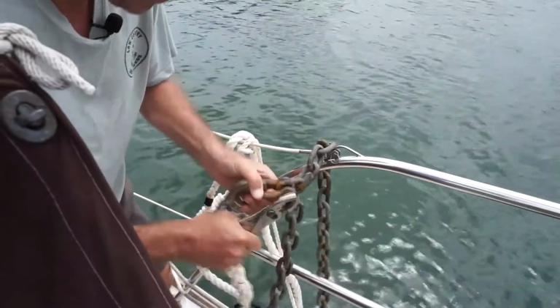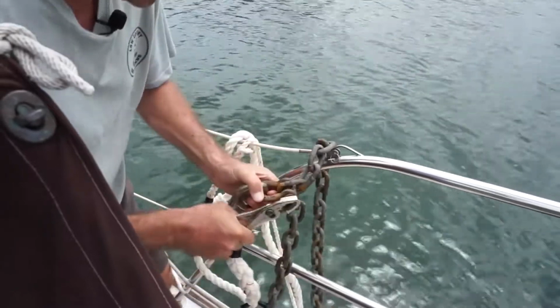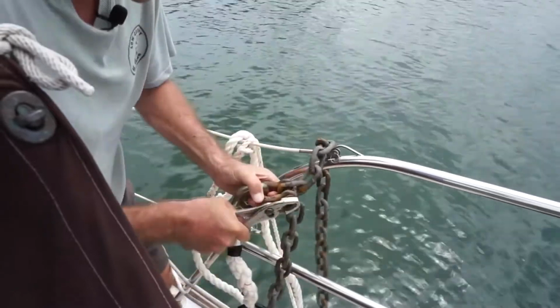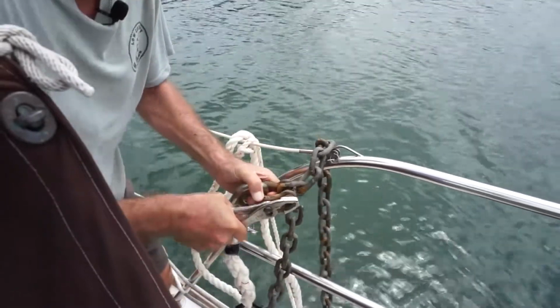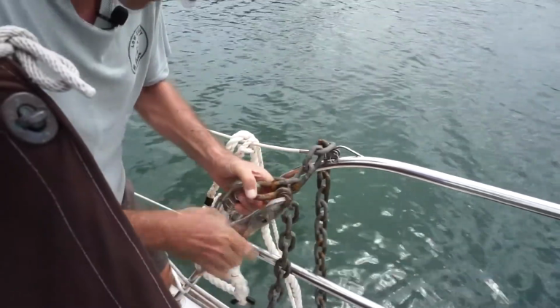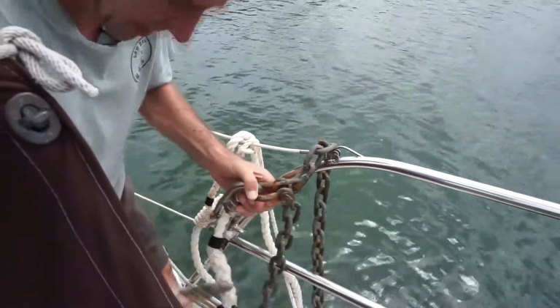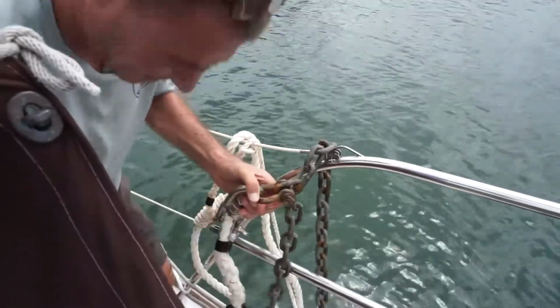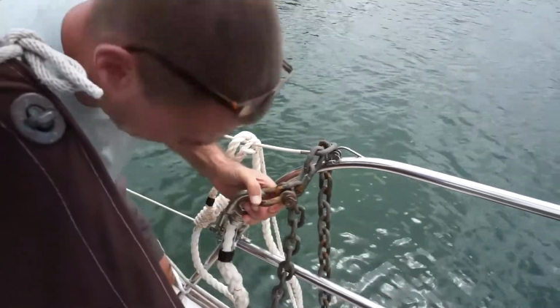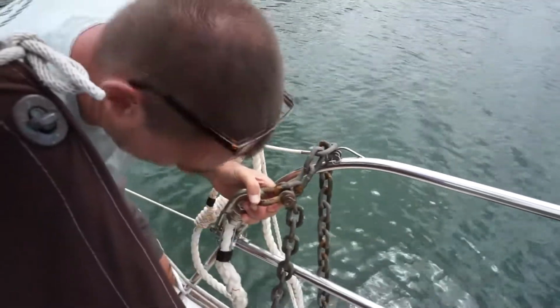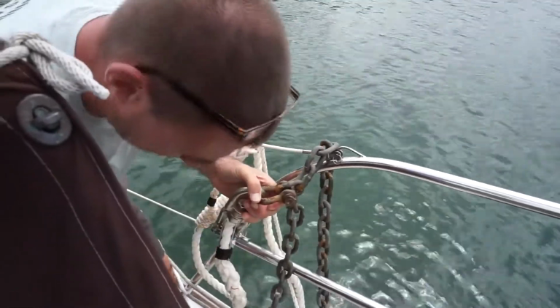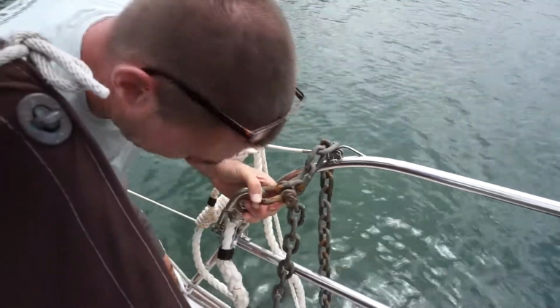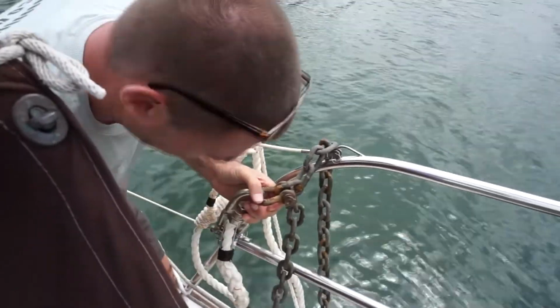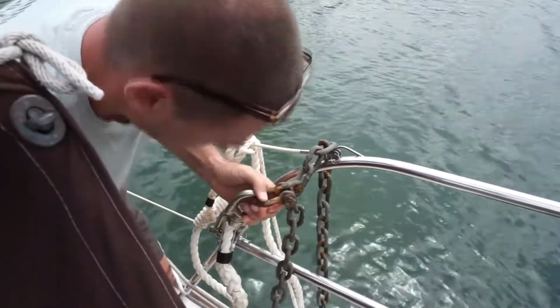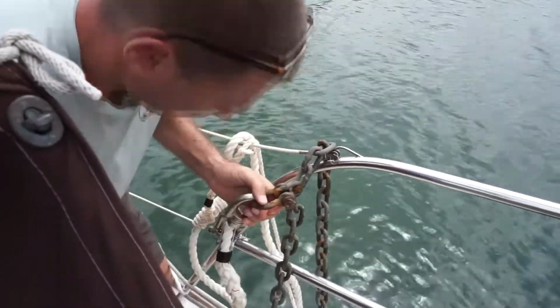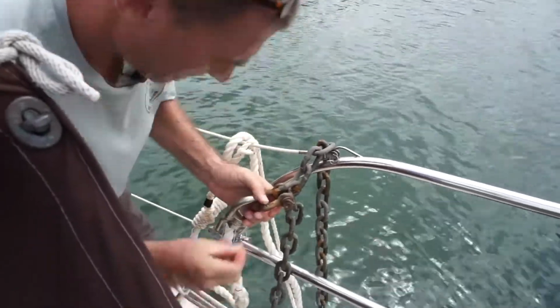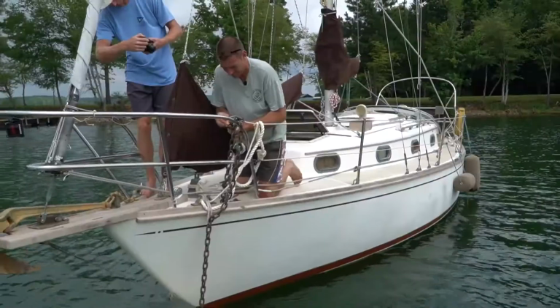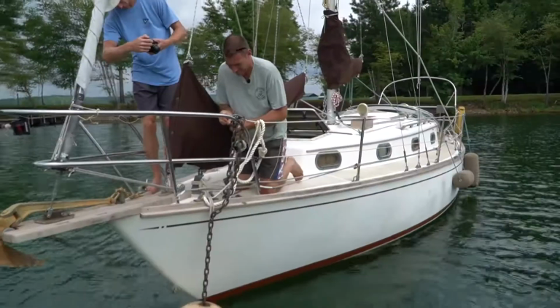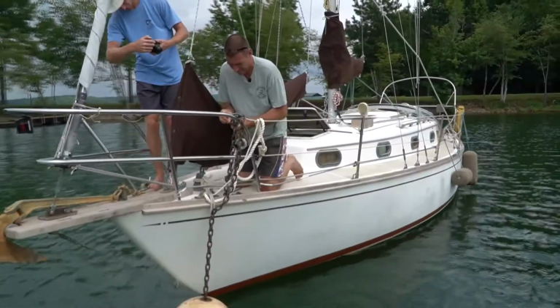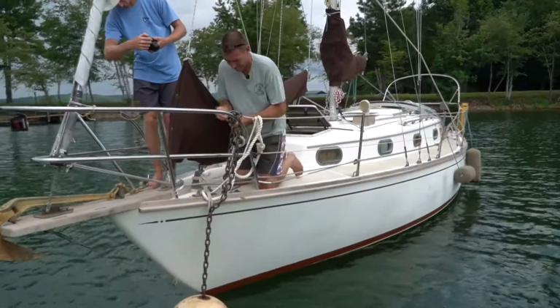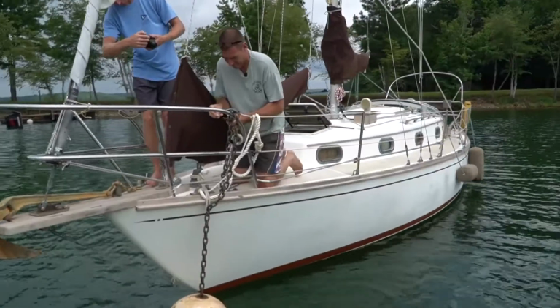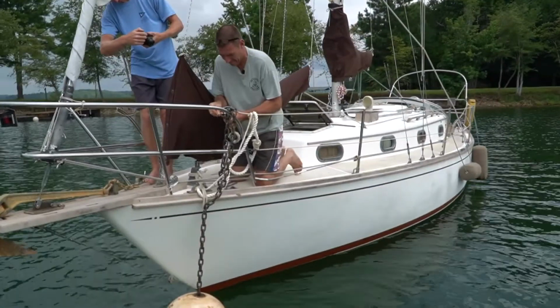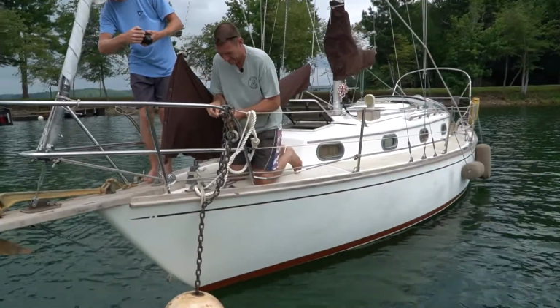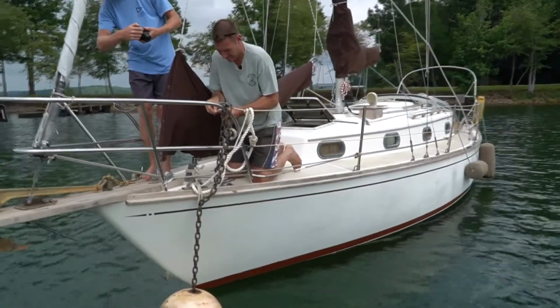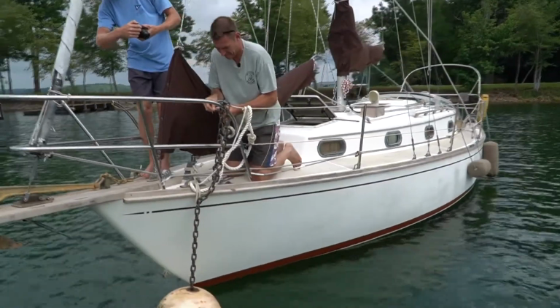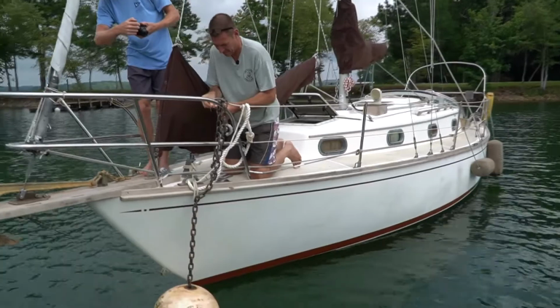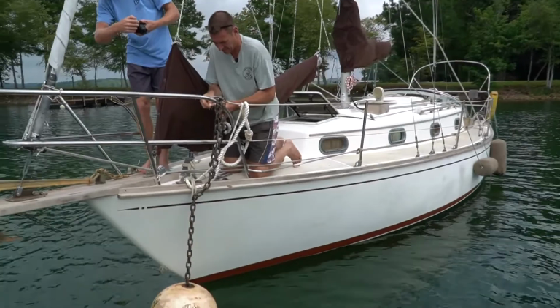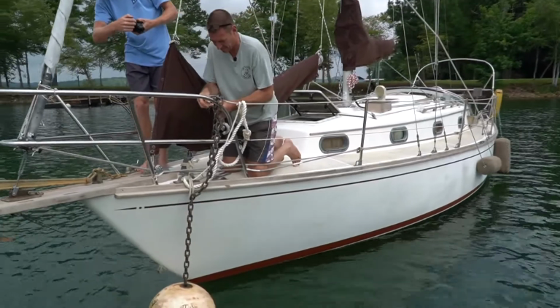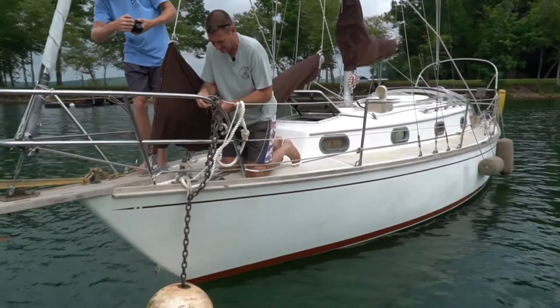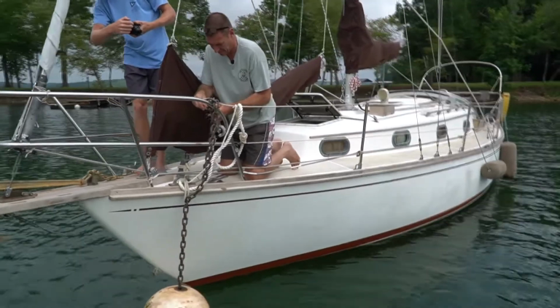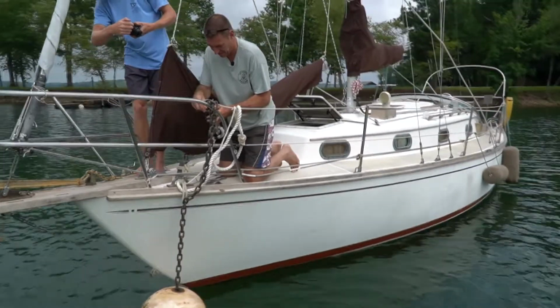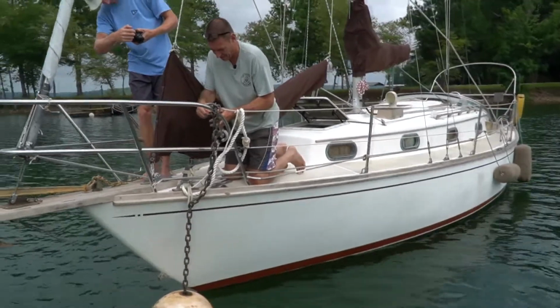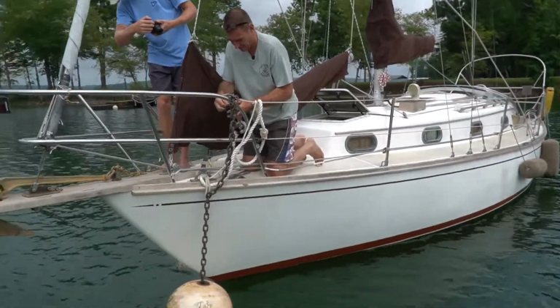Screw the shackle back on, tighten the shackle, and replace the safety wire.